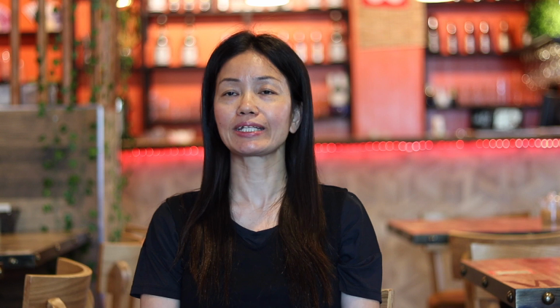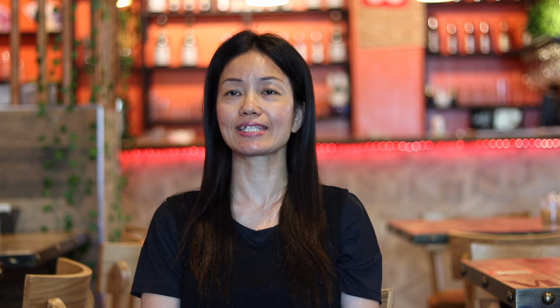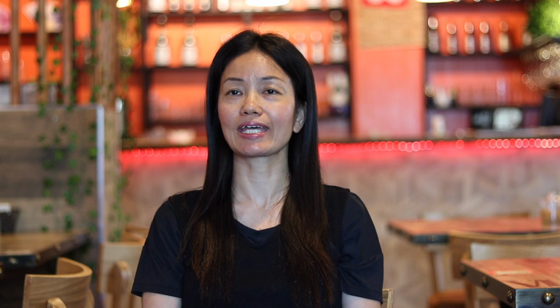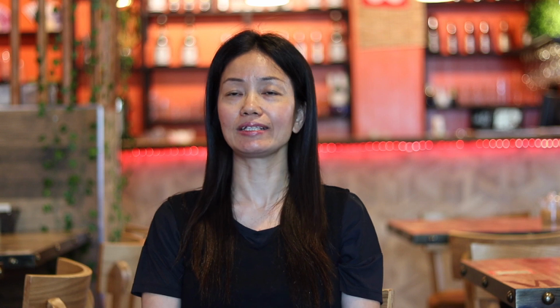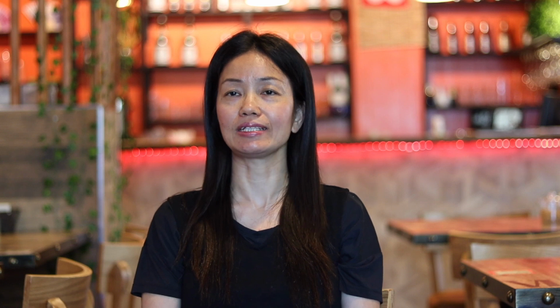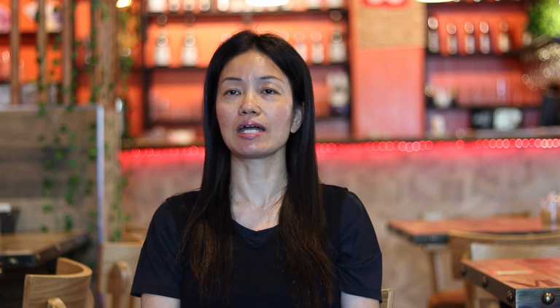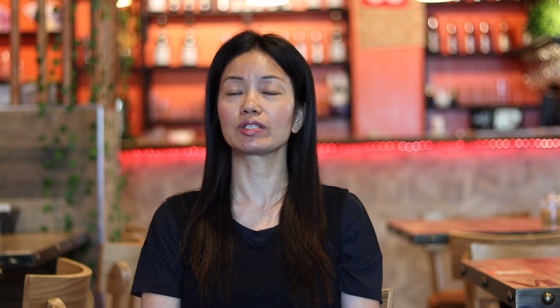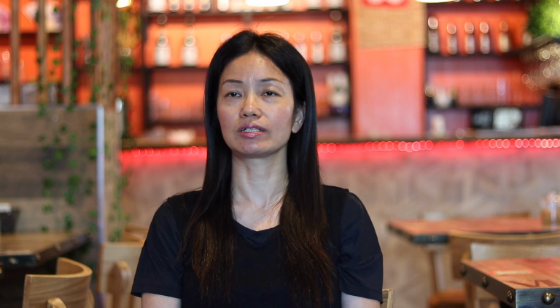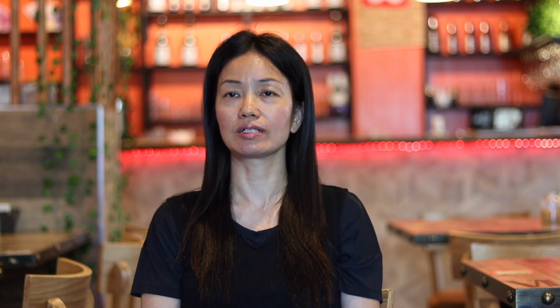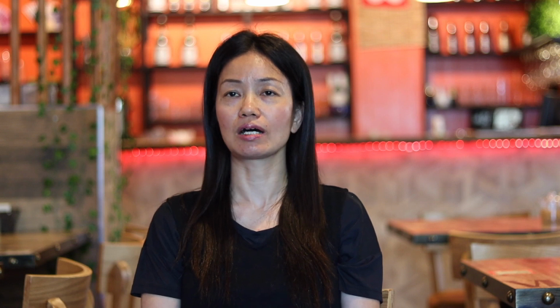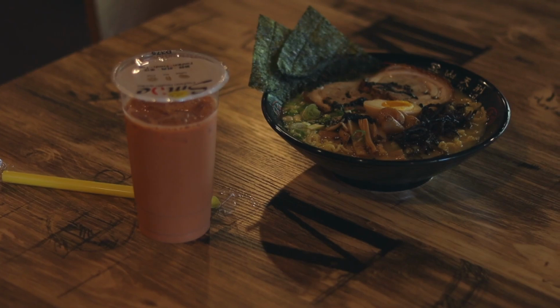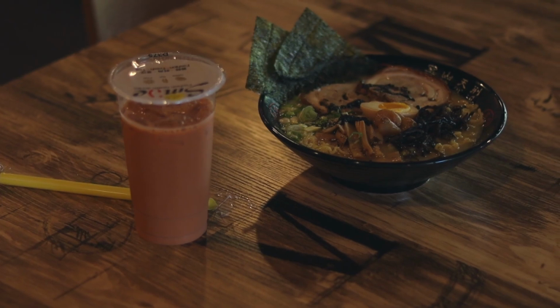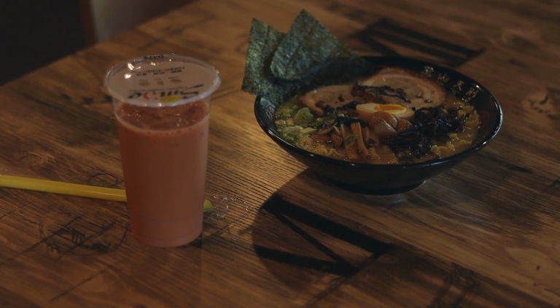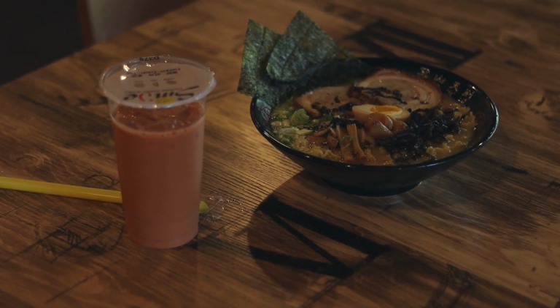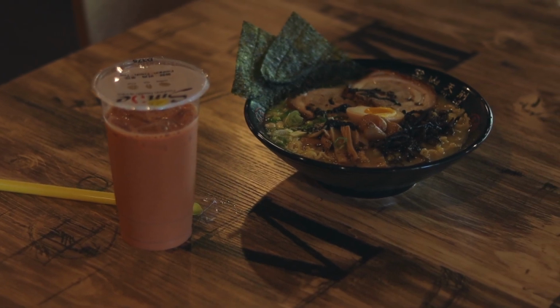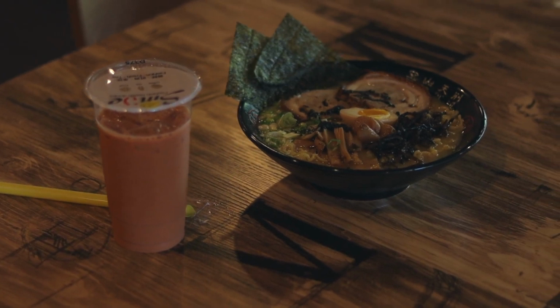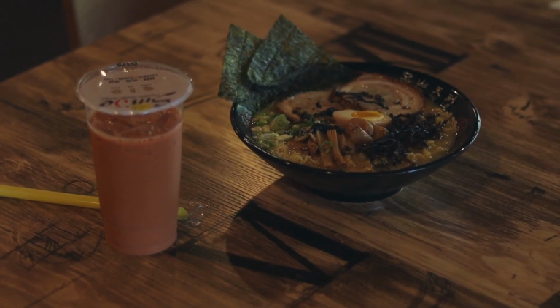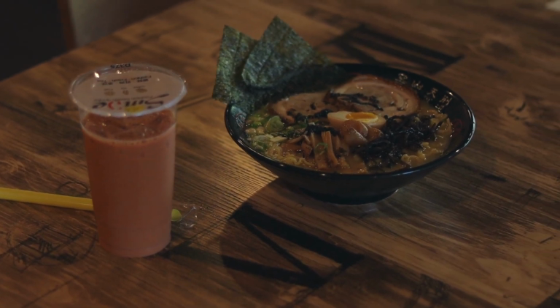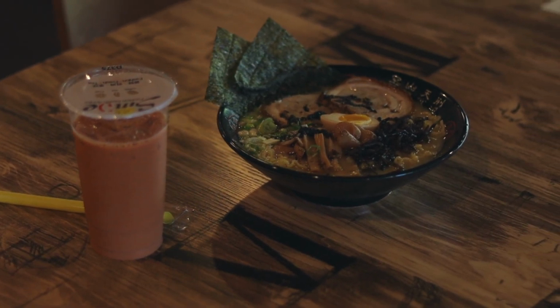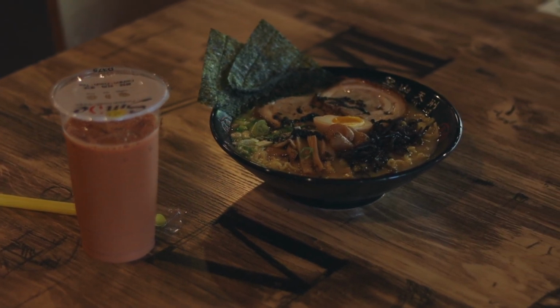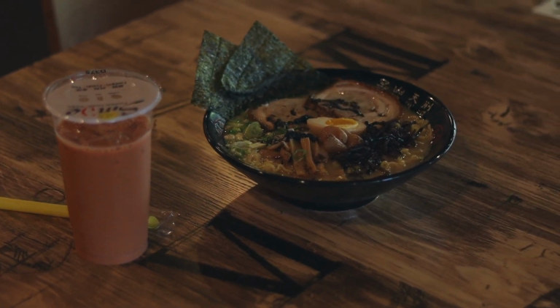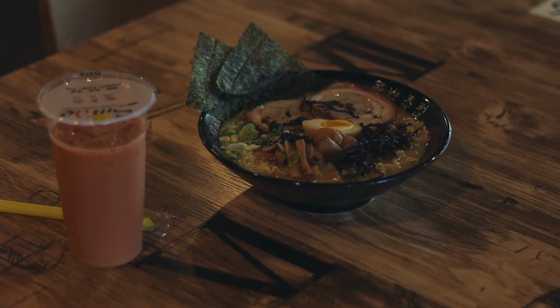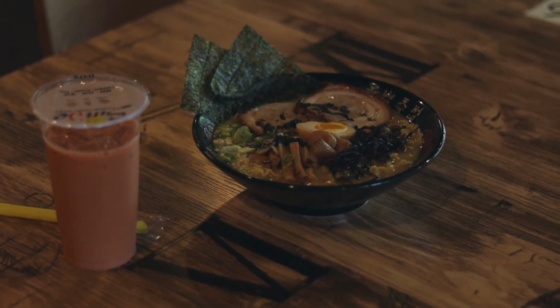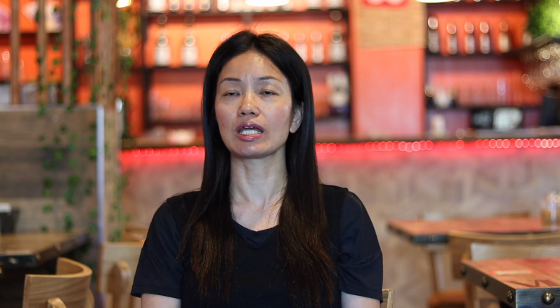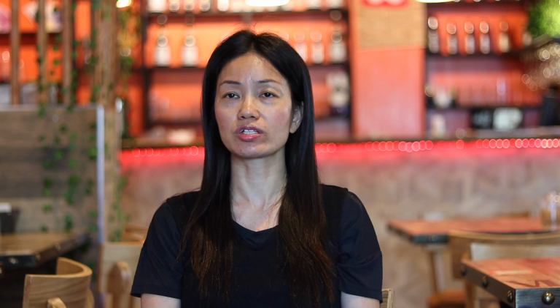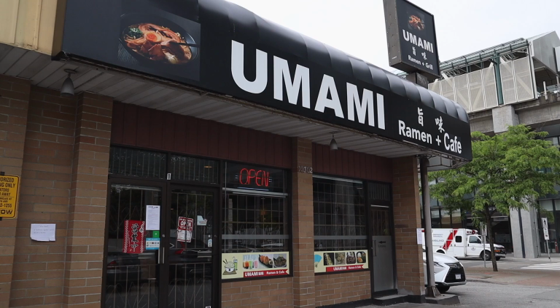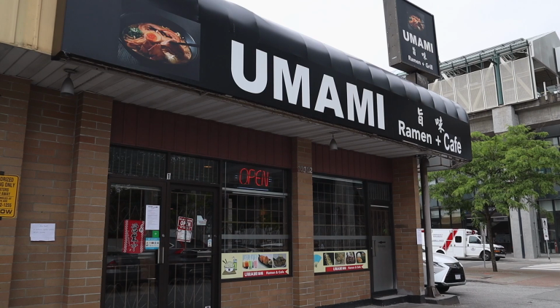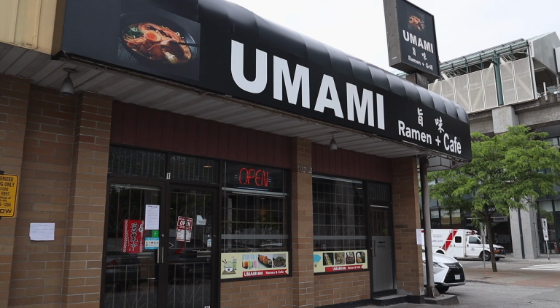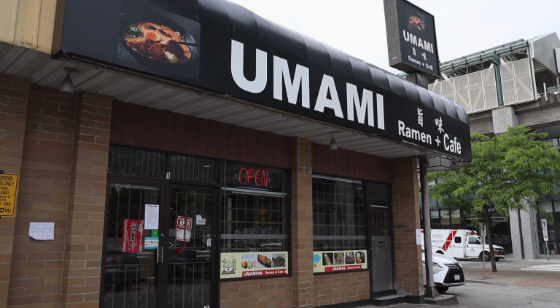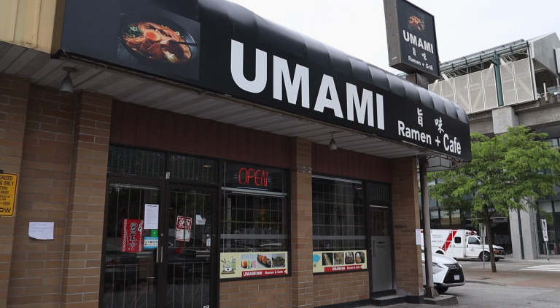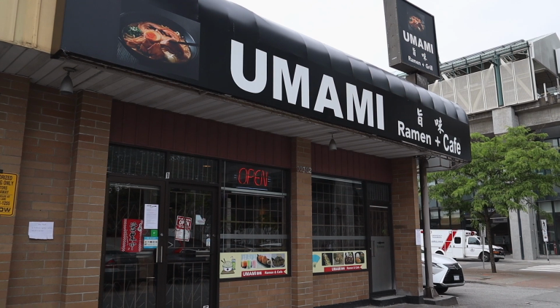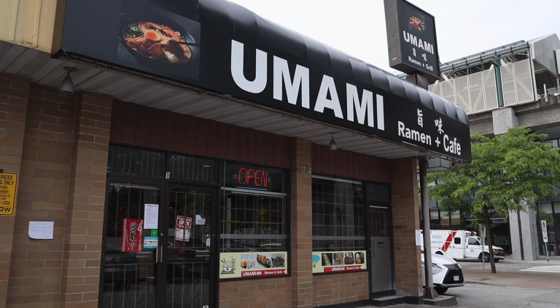My name is Candy. I am the manager at Umami Ramen and Asia Fusion Restaurant.